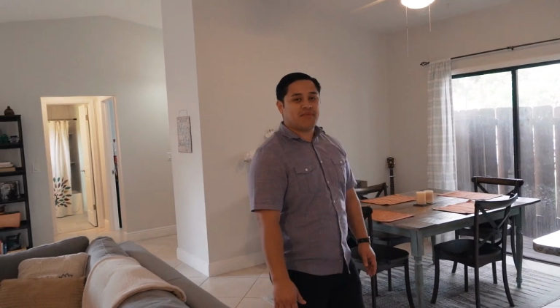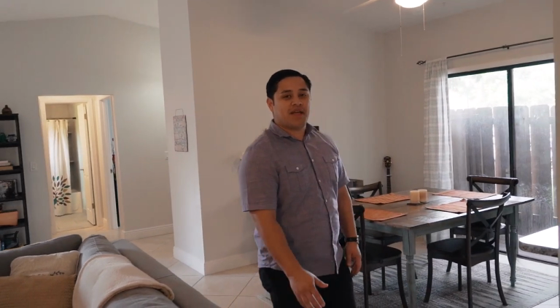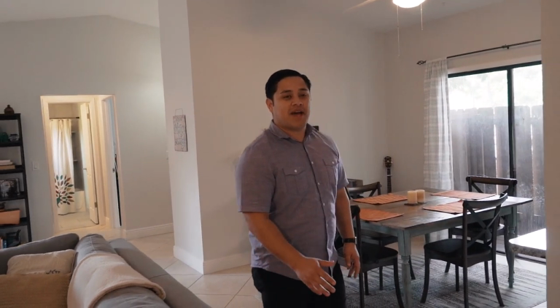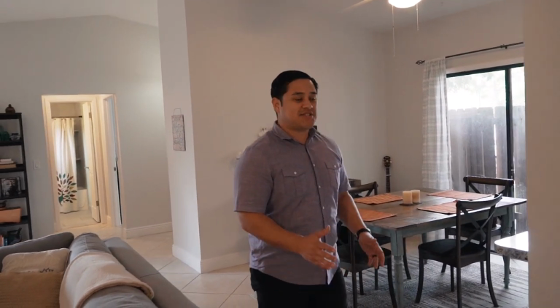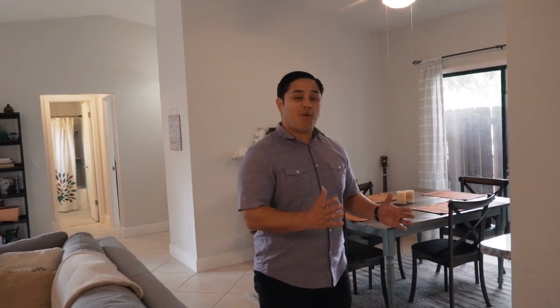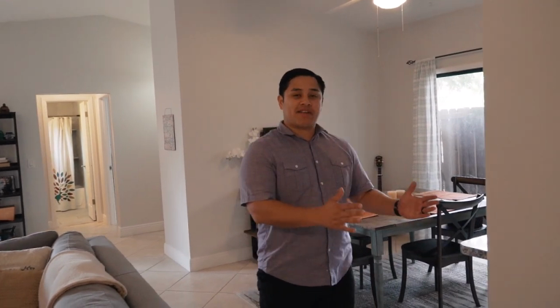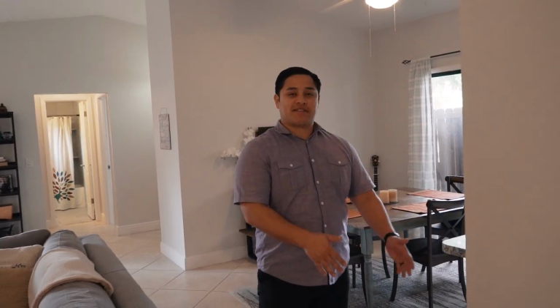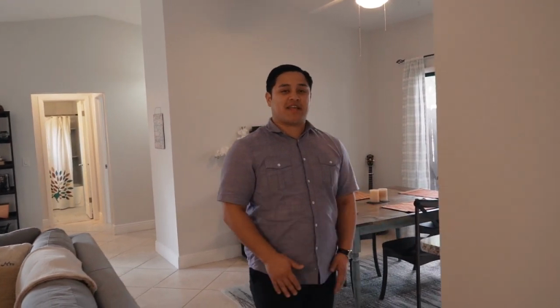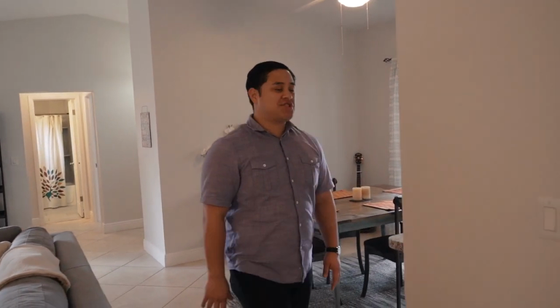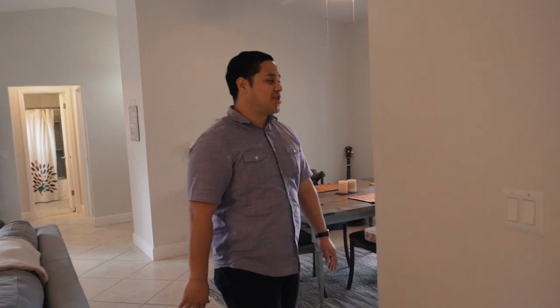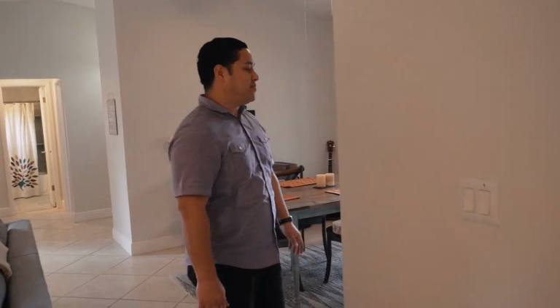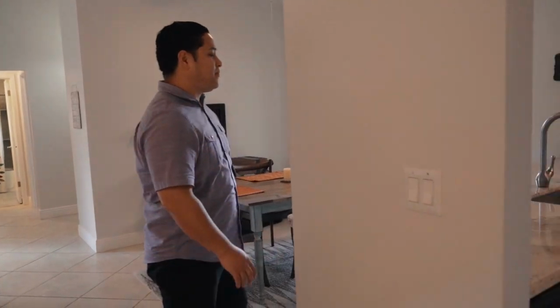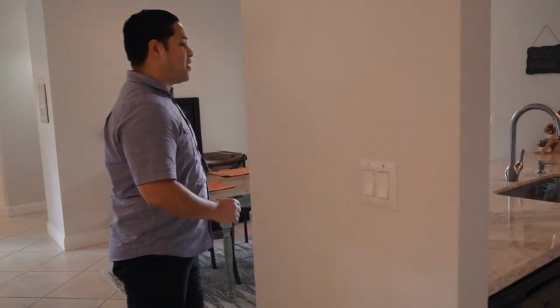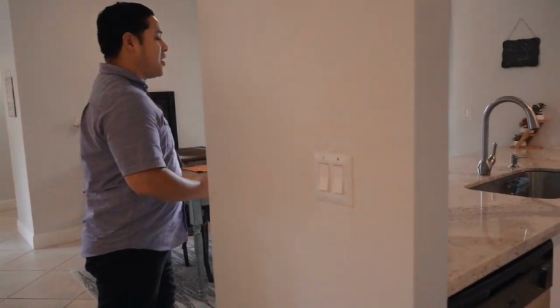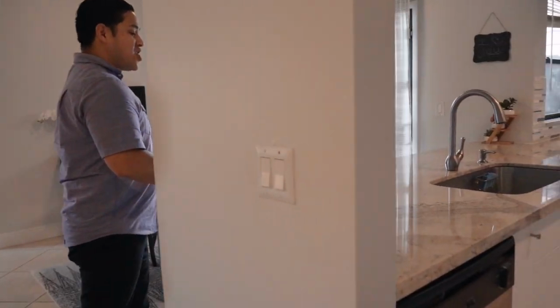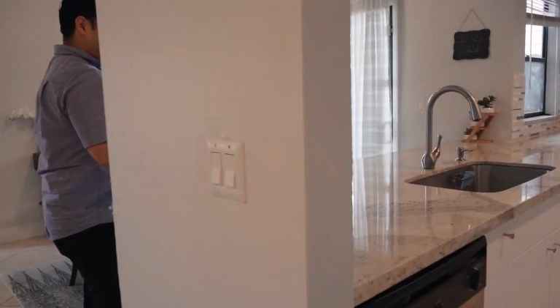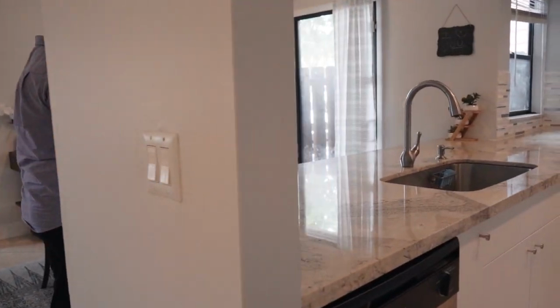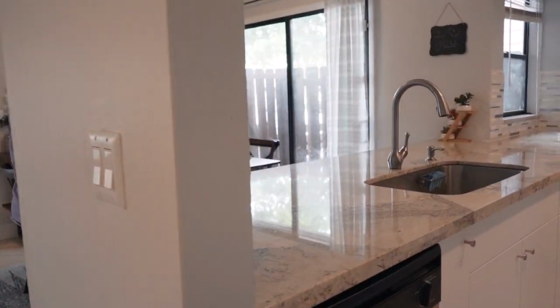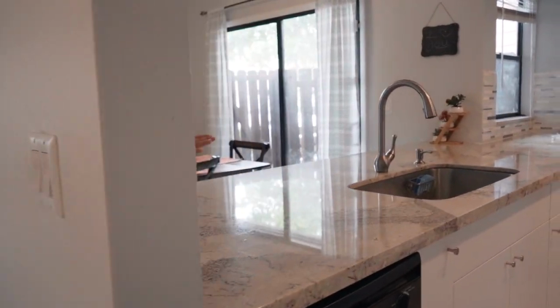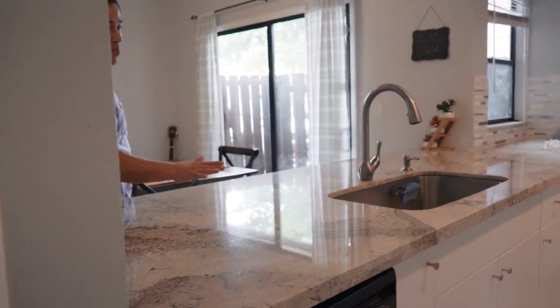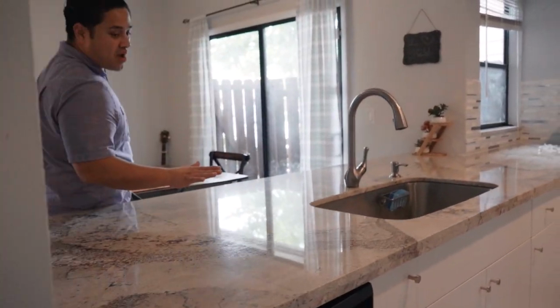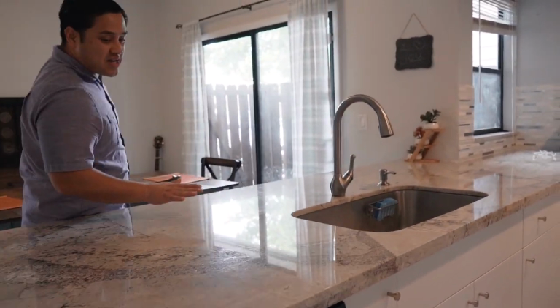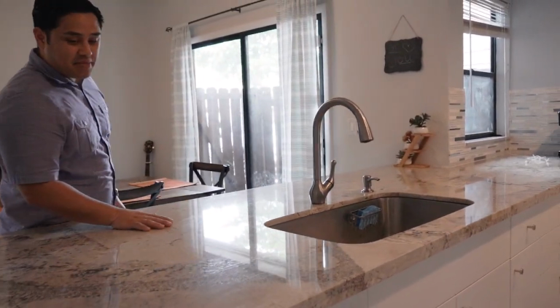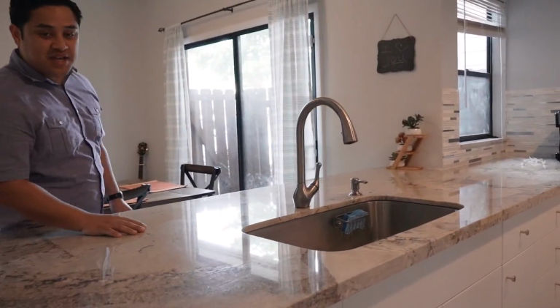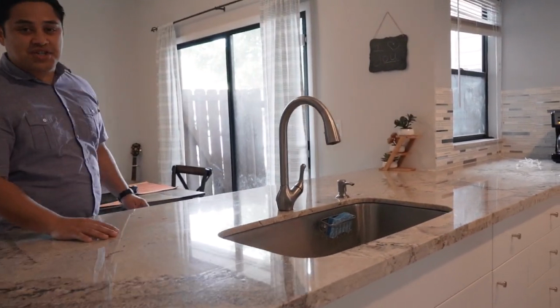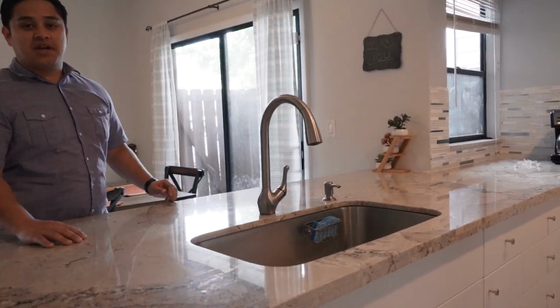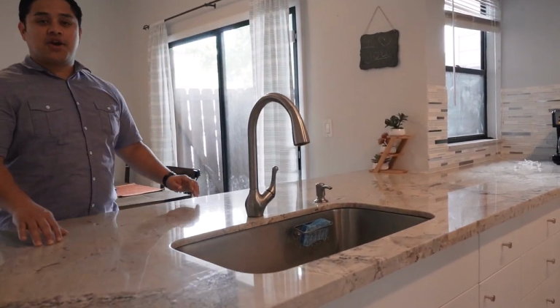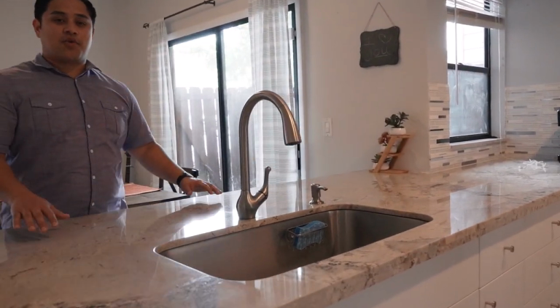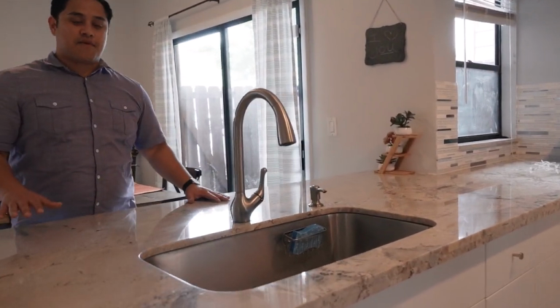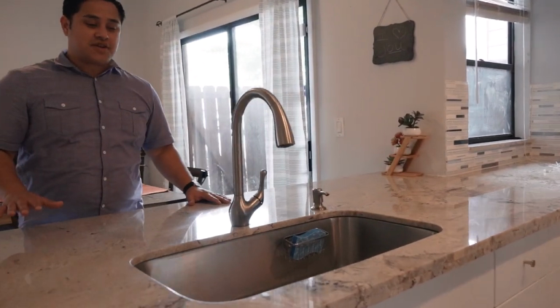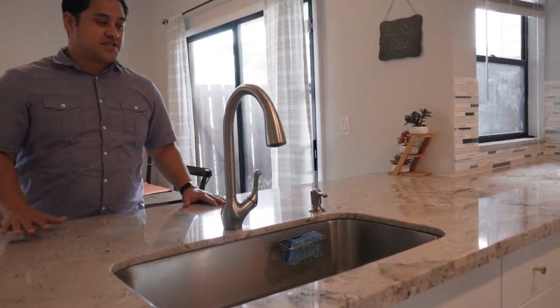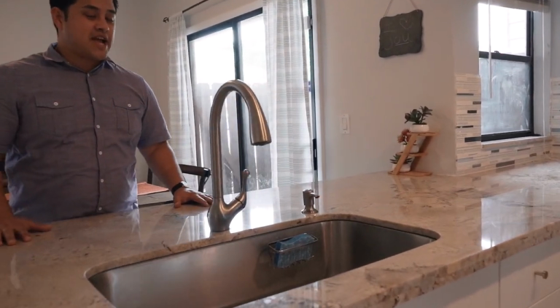And as you walk into the kitchen, you can see it's an open concept kitchen, great for entertainment.